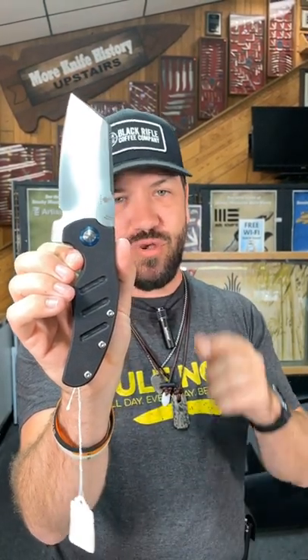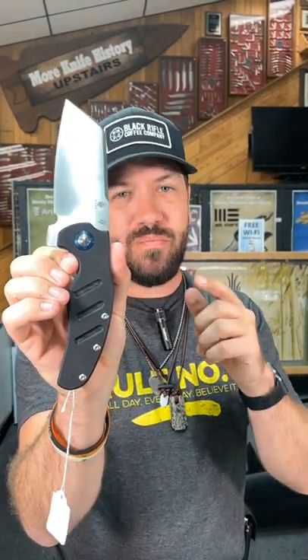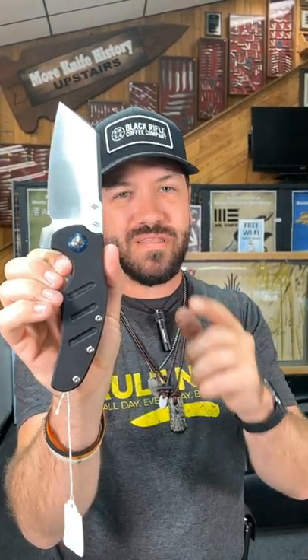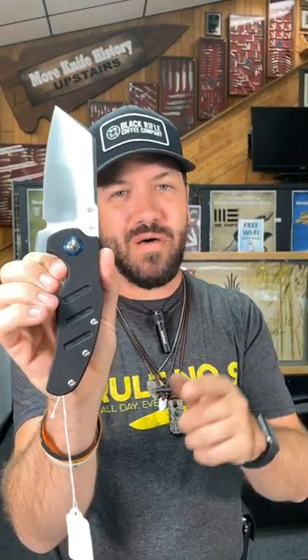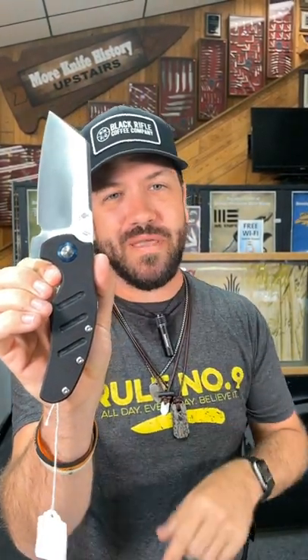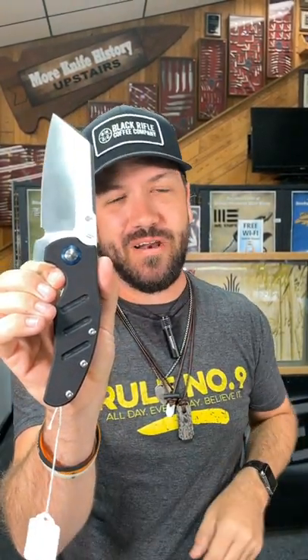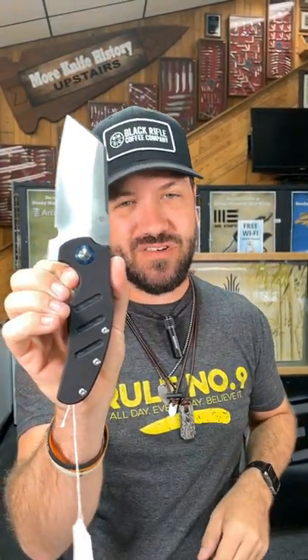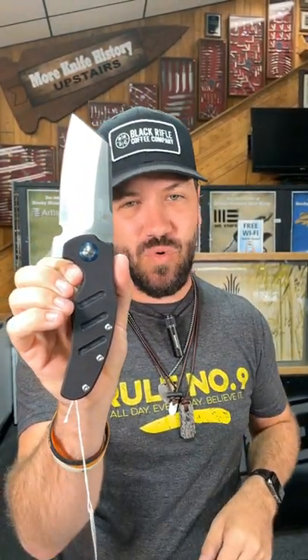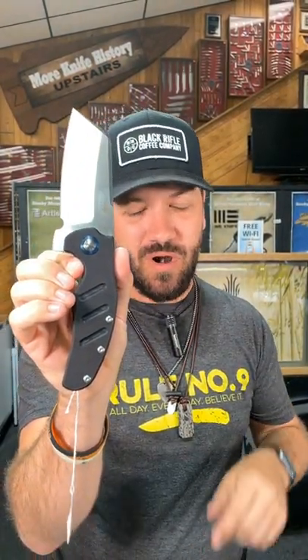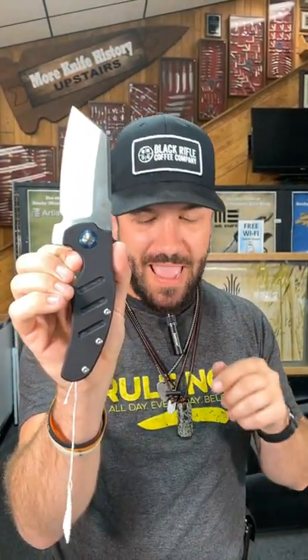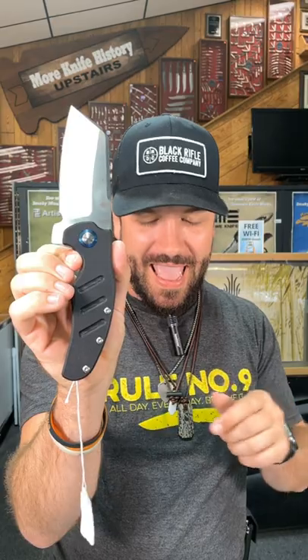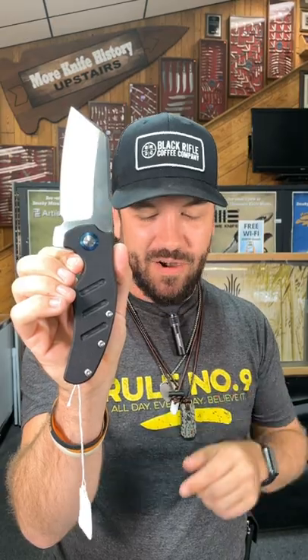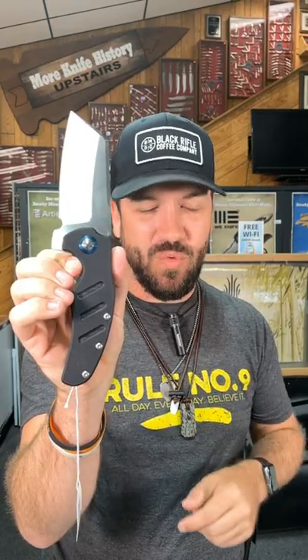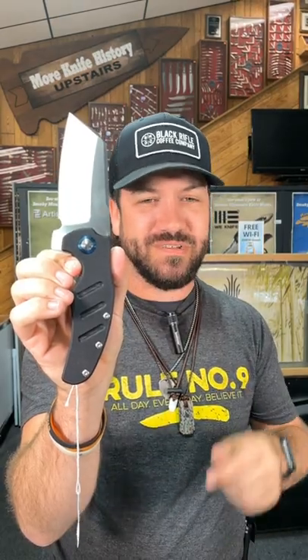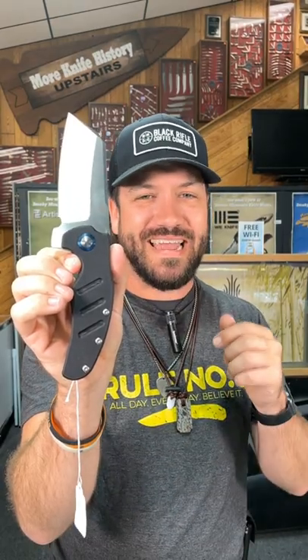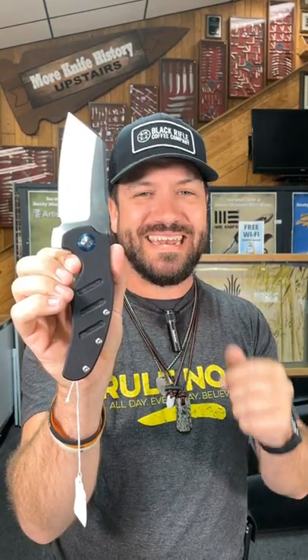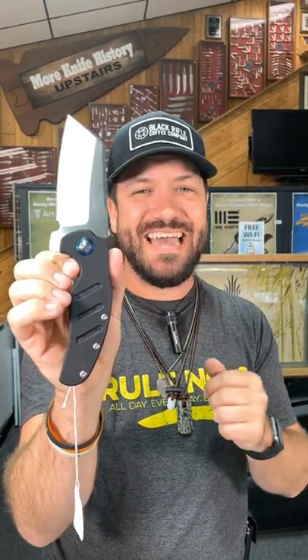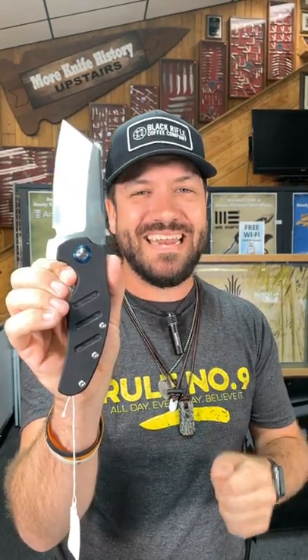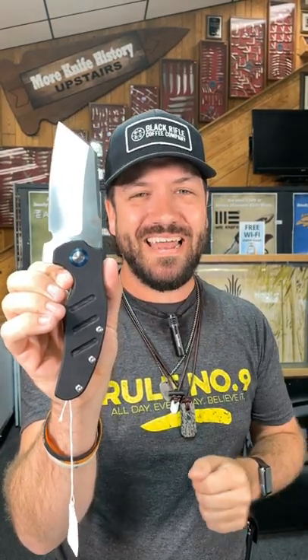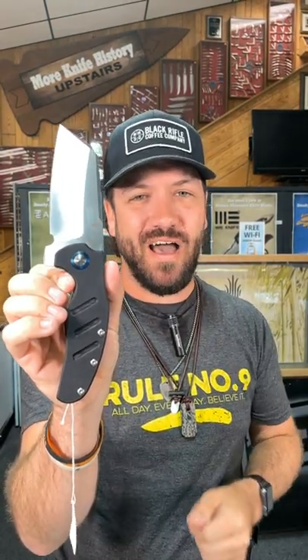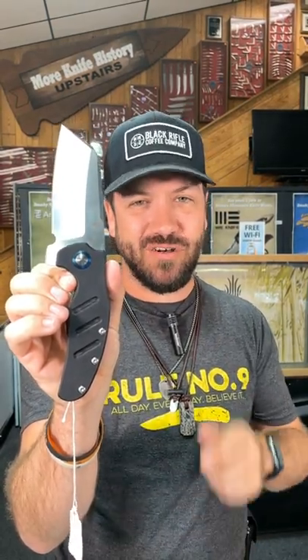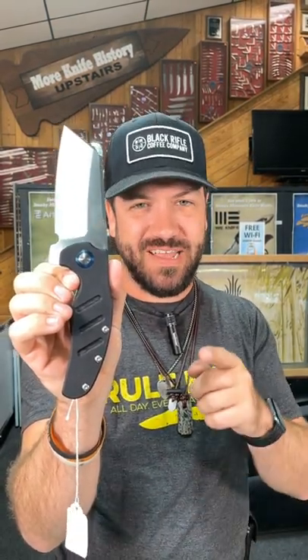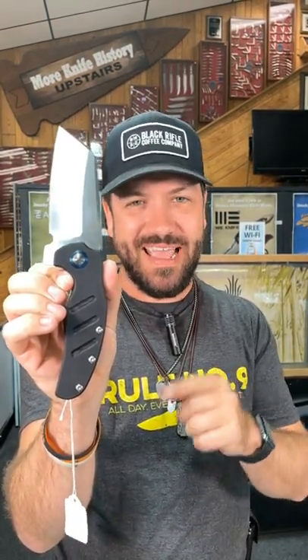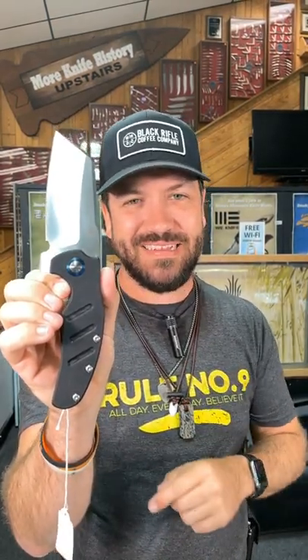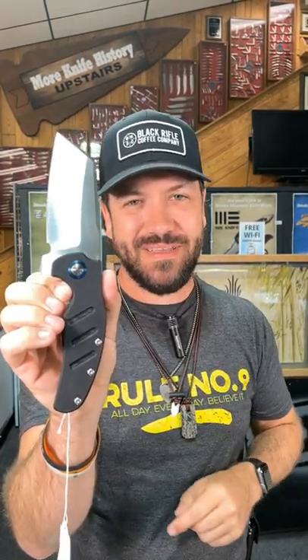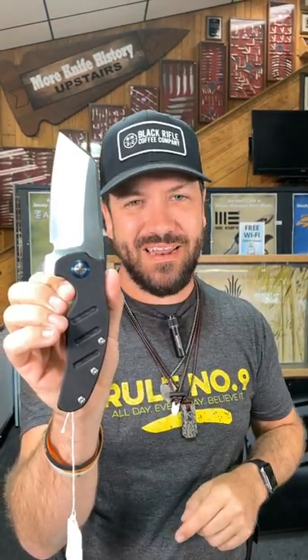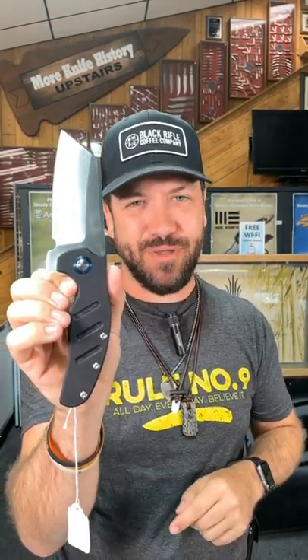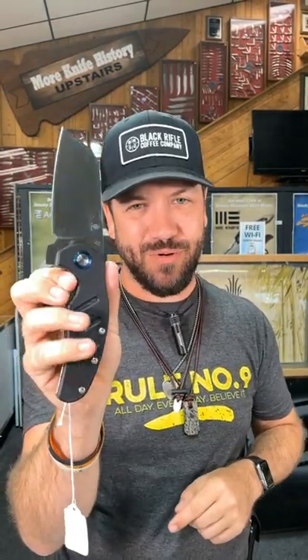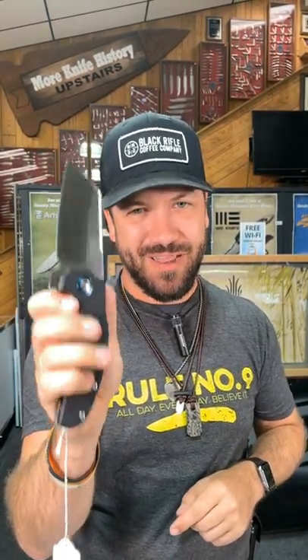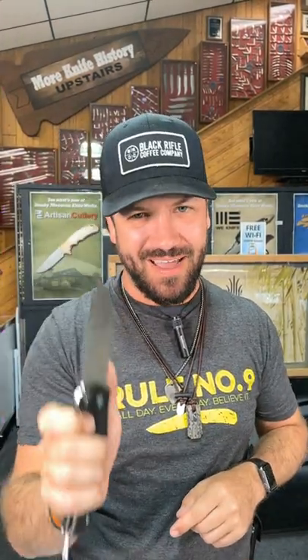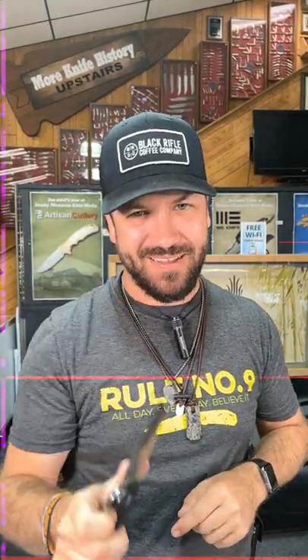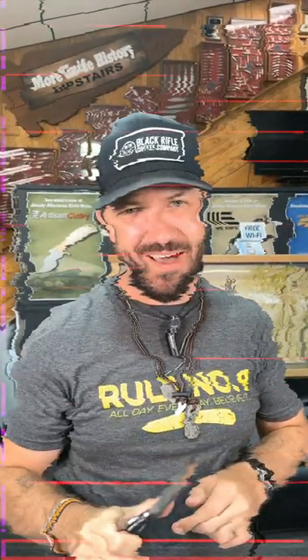You can pick them up in our store and on our website. $99 at smkw.com.